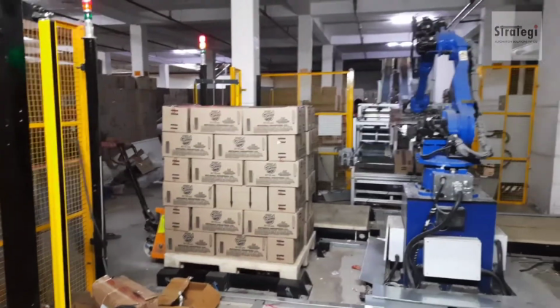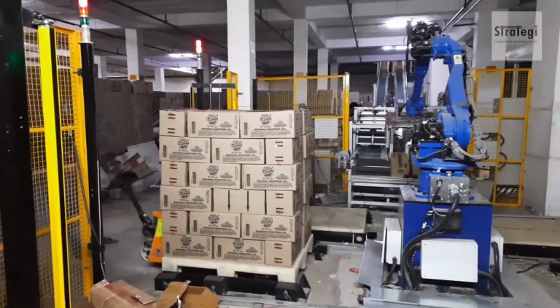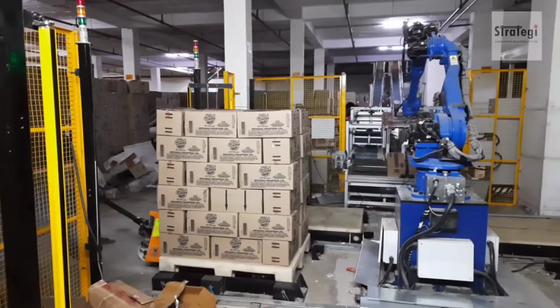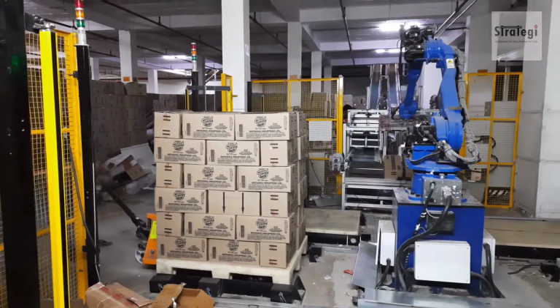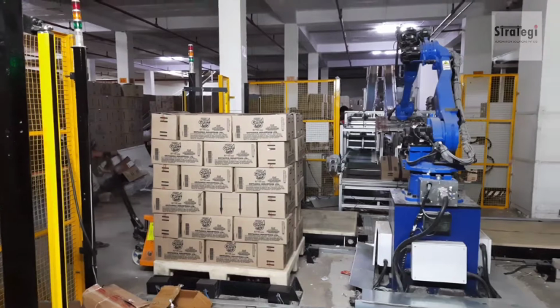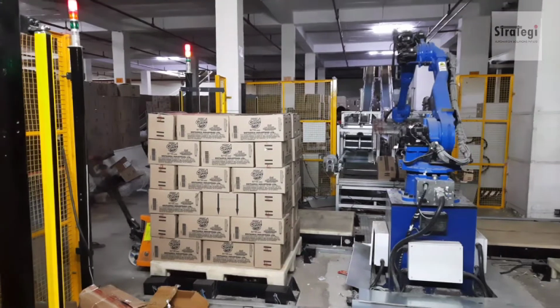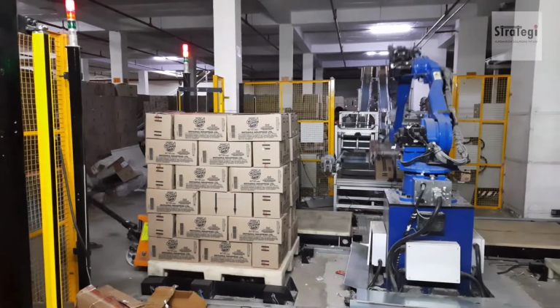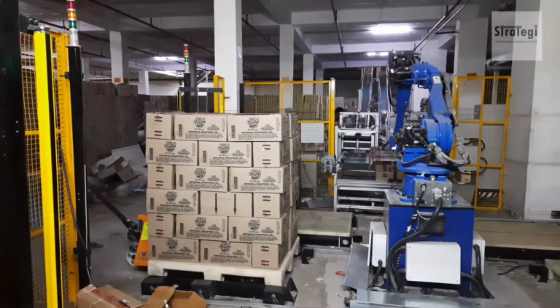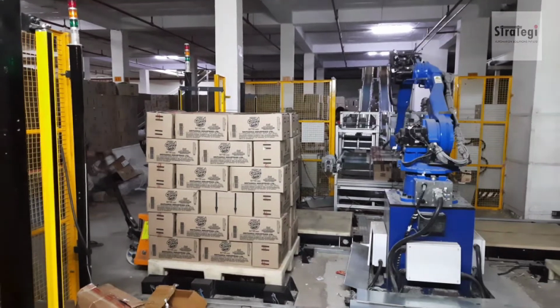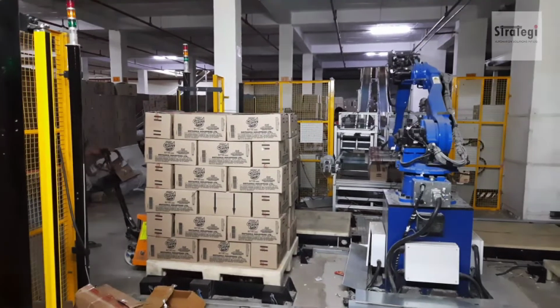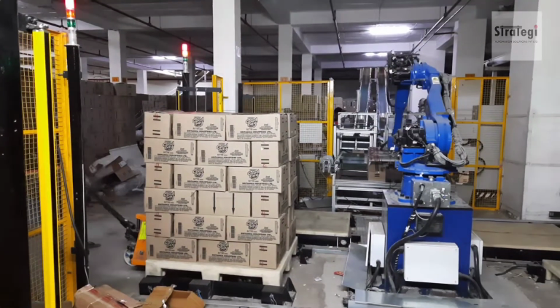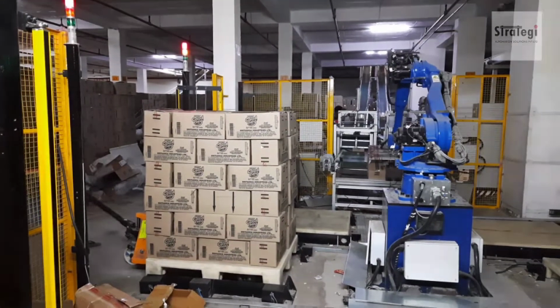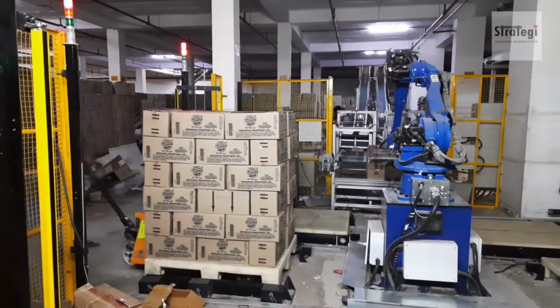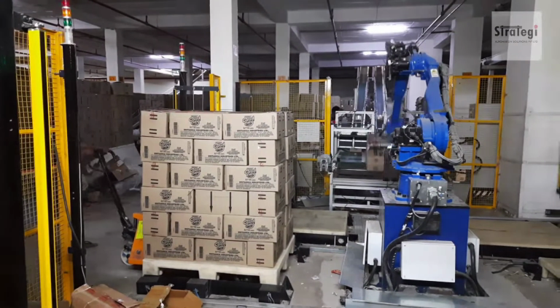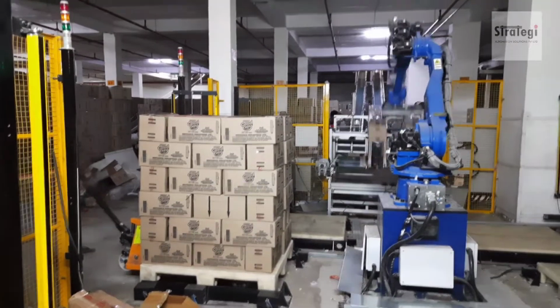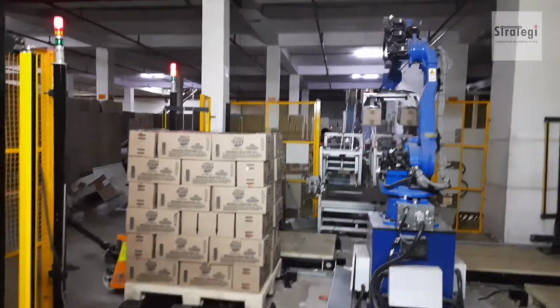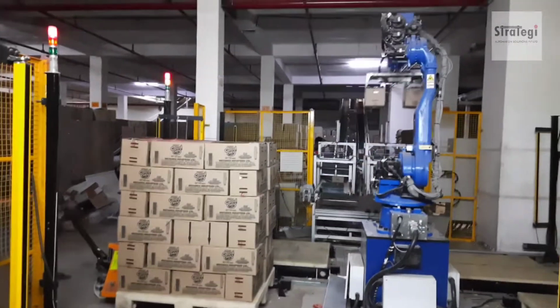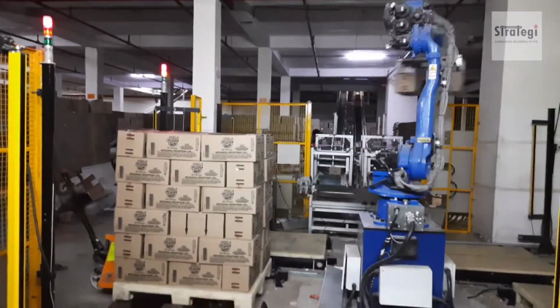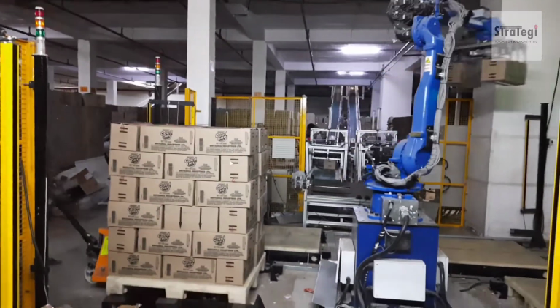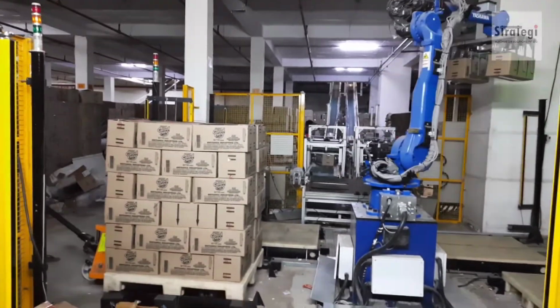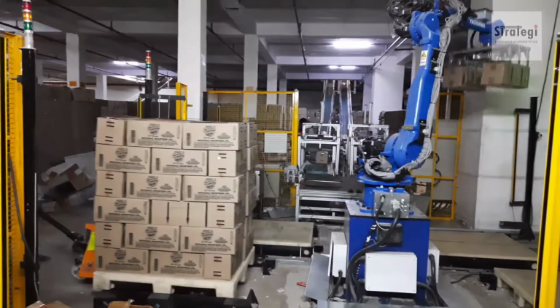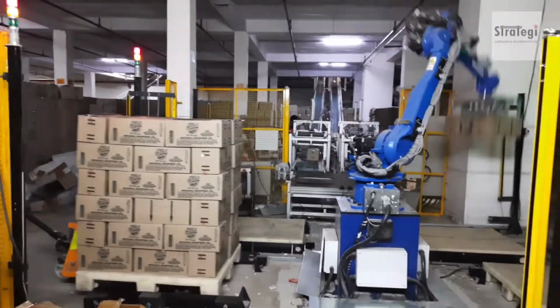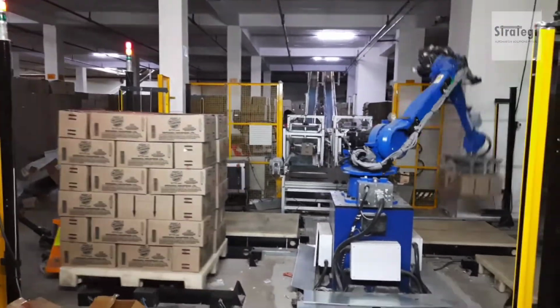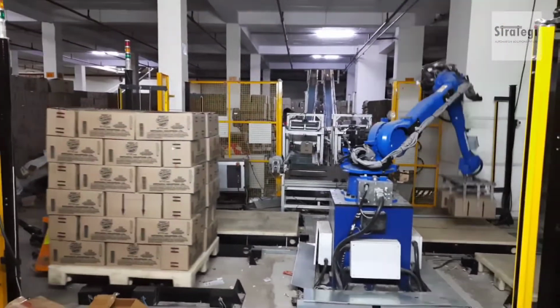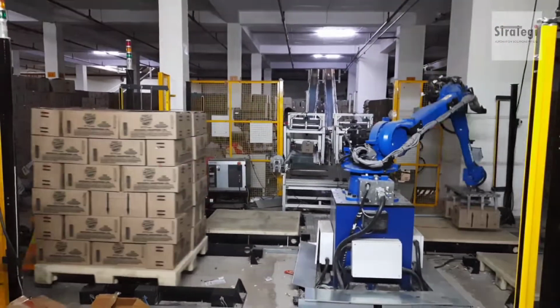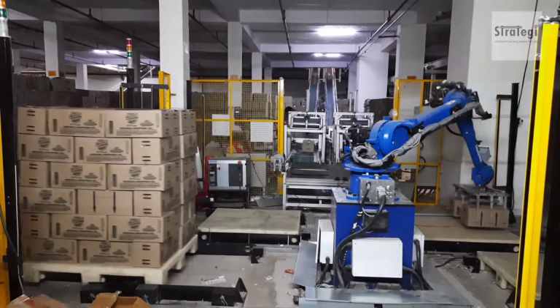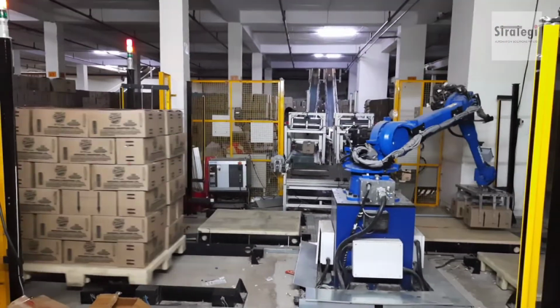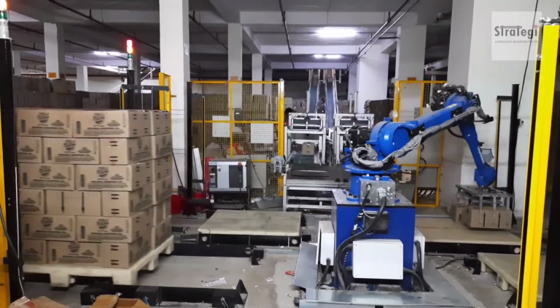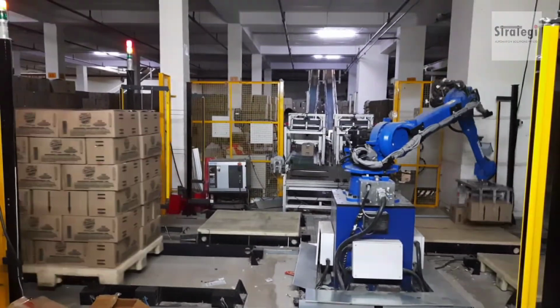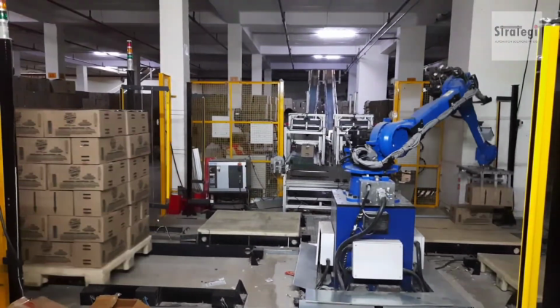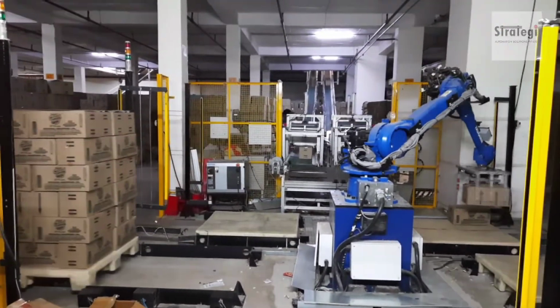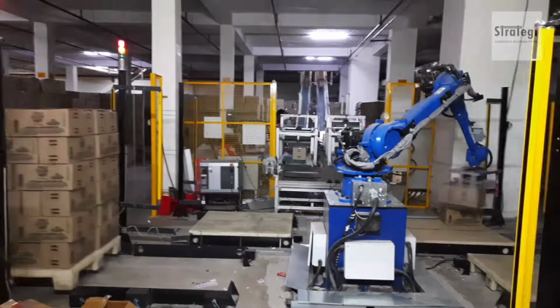The robot palletizer uses servo-actuated mechanical grippers which automatically adjust to box width.